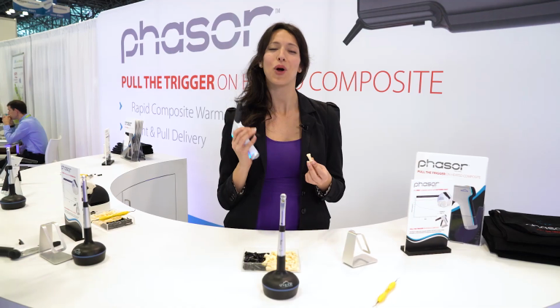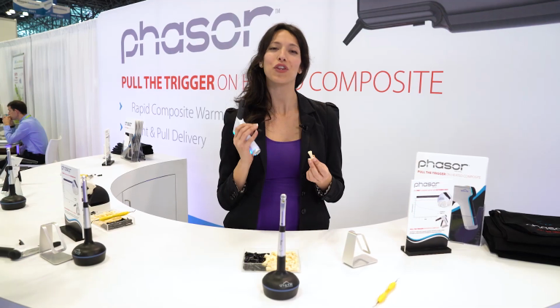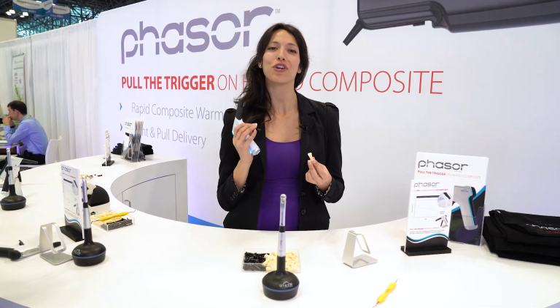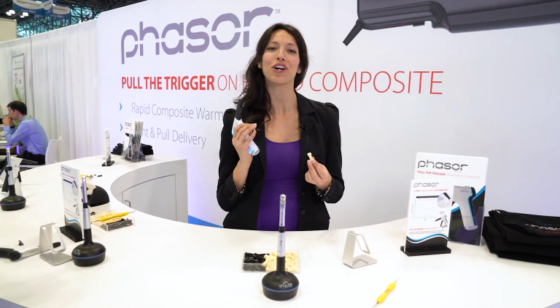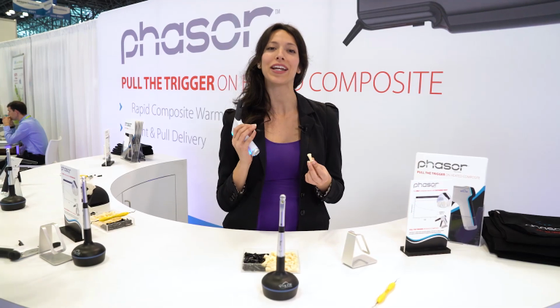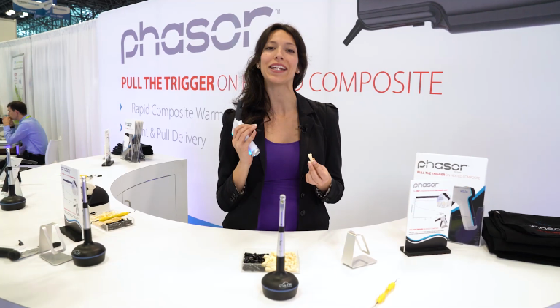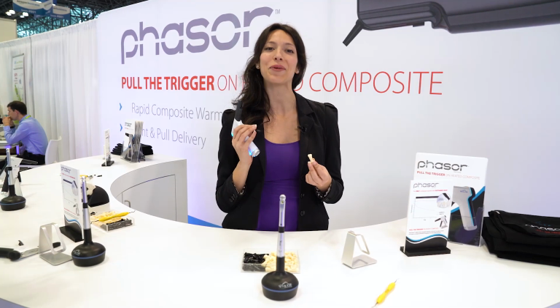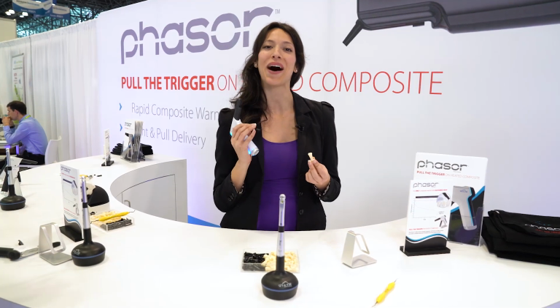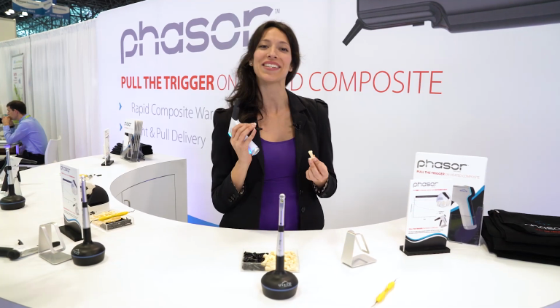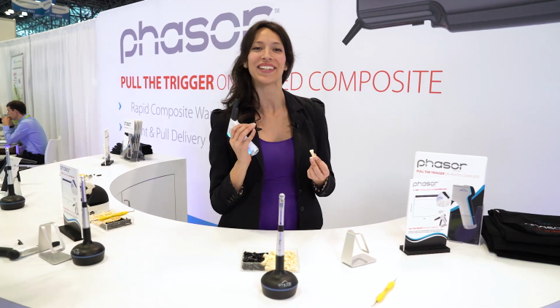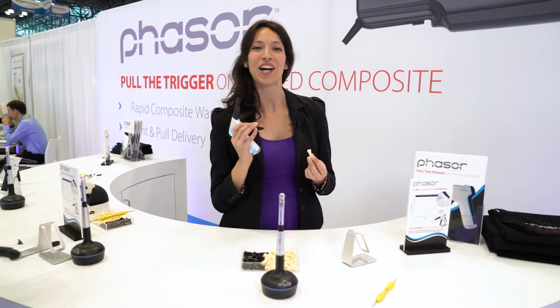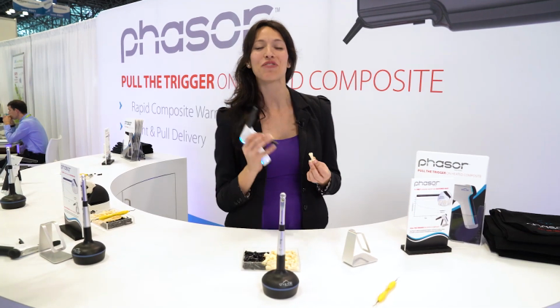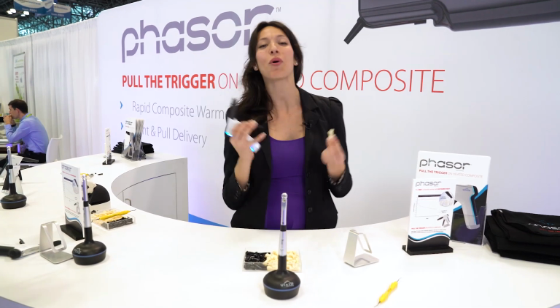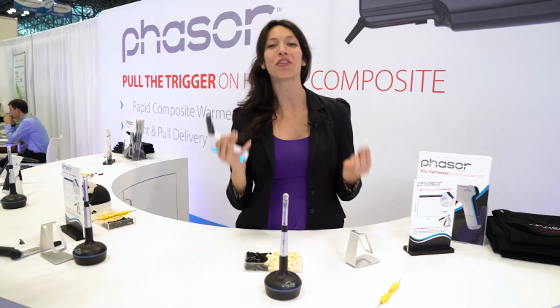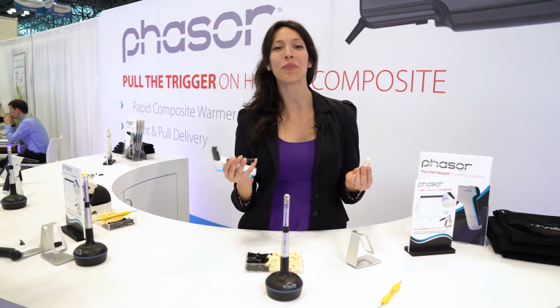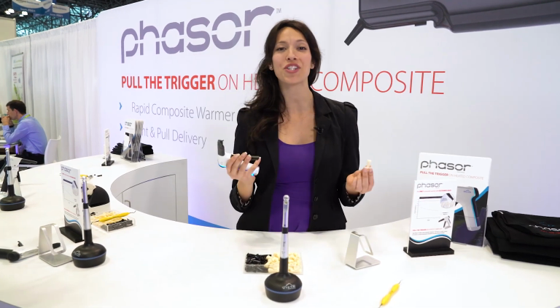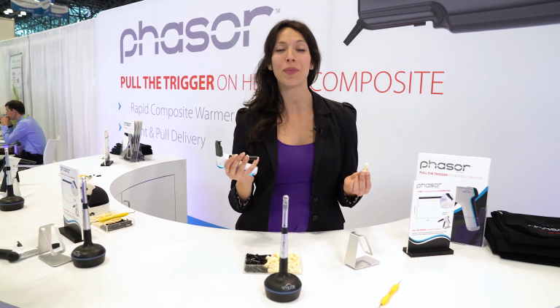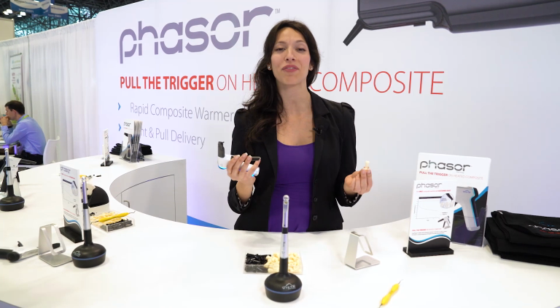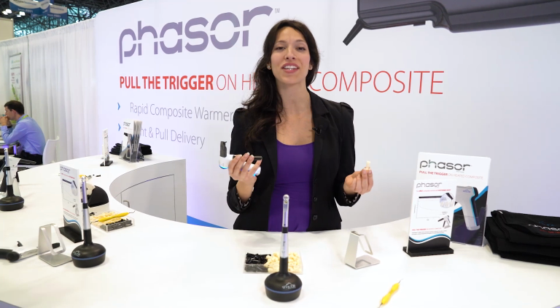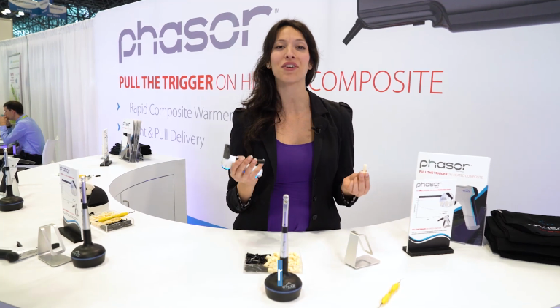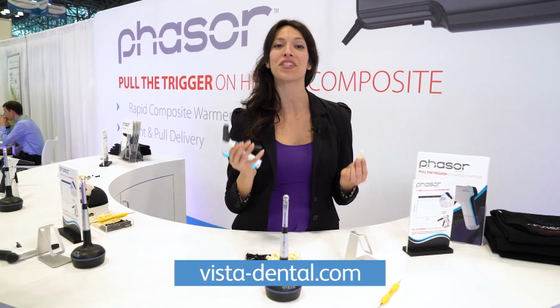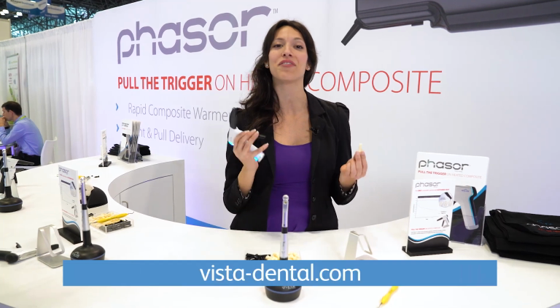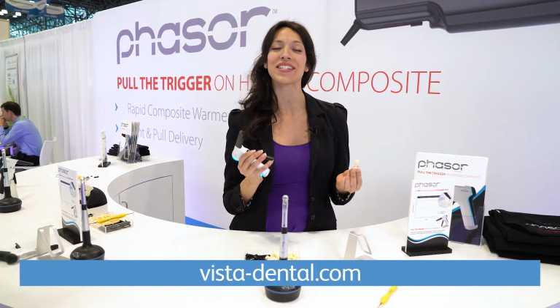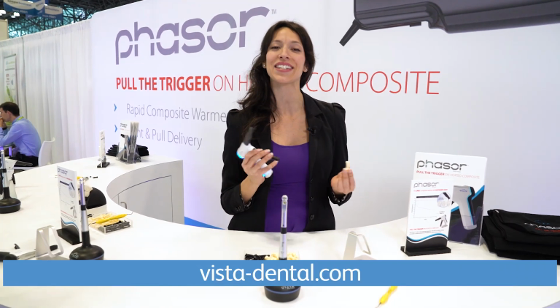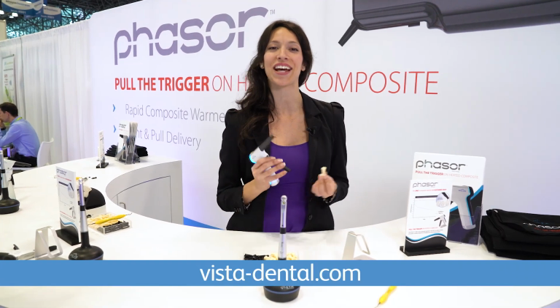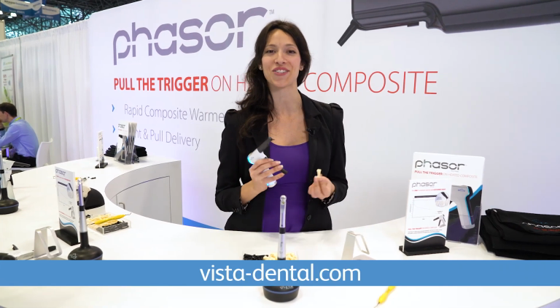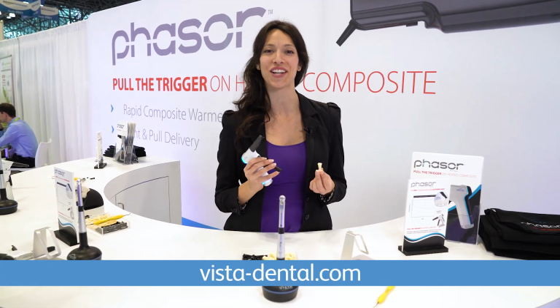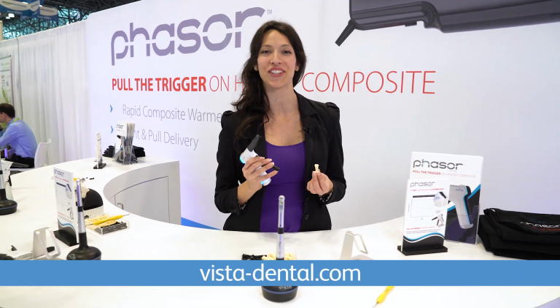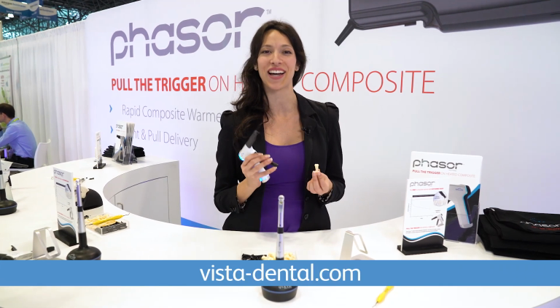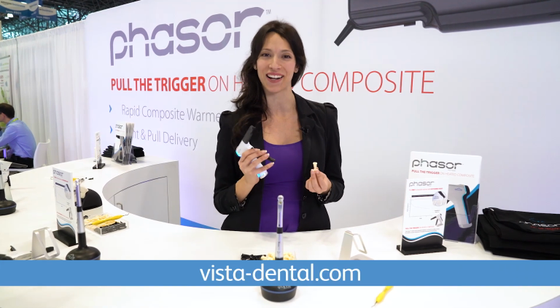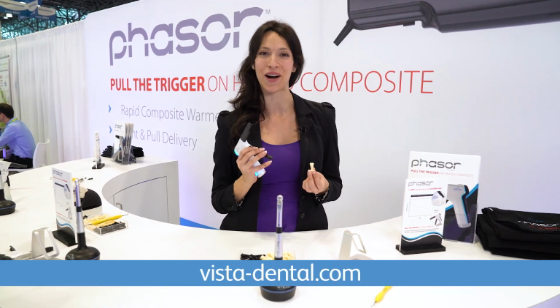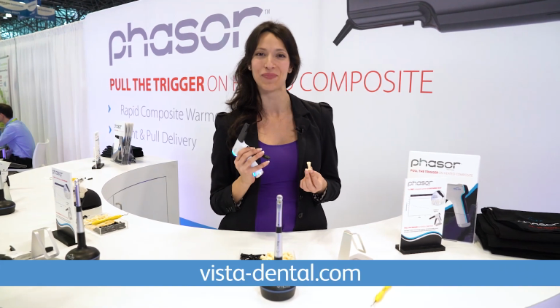Hold the trigger on heated composite. For more information about Phaser, visit vista-dental.com.